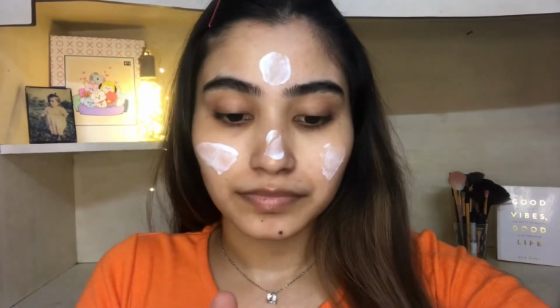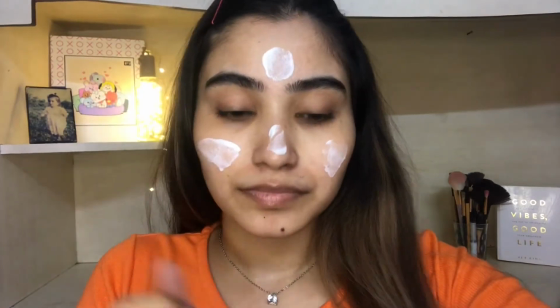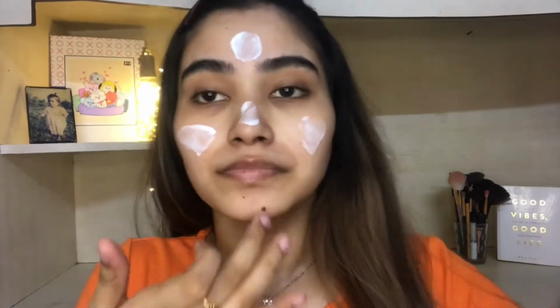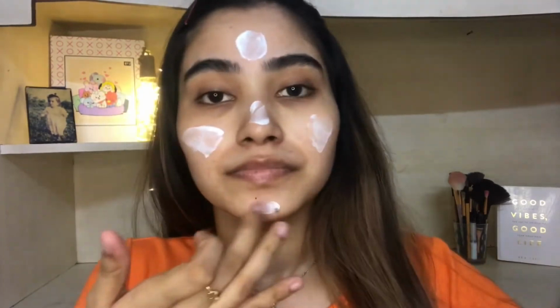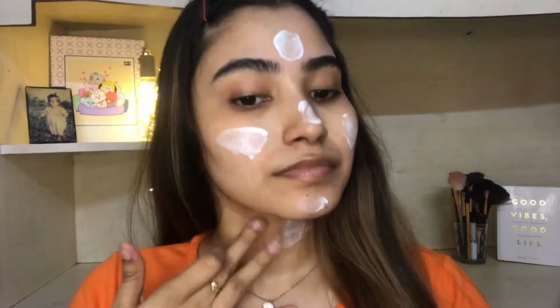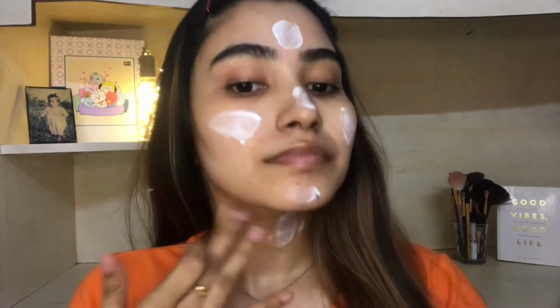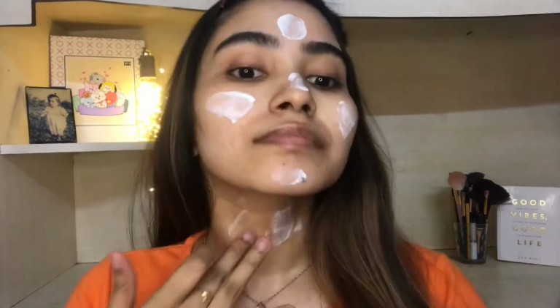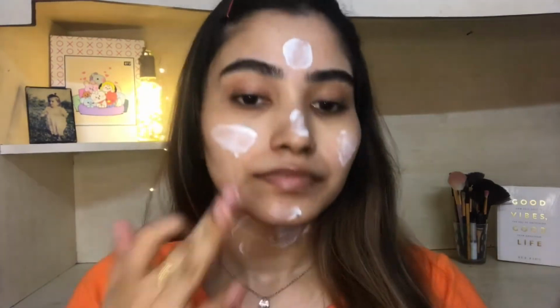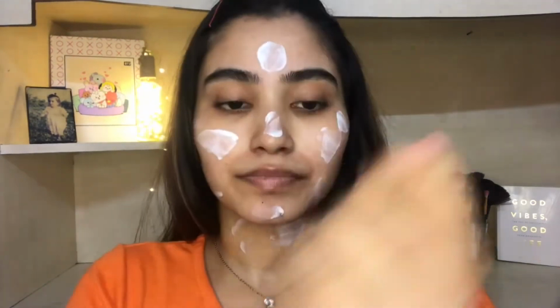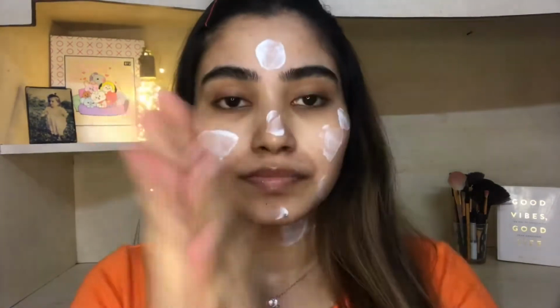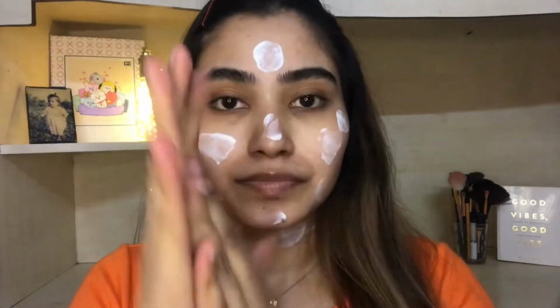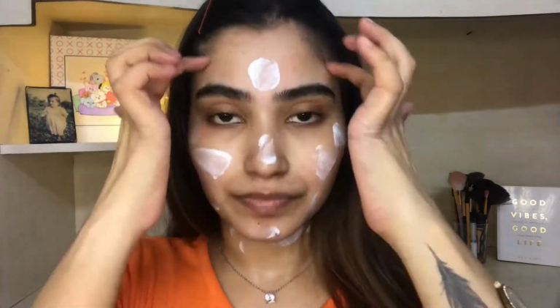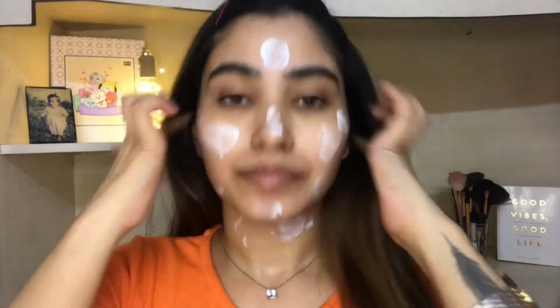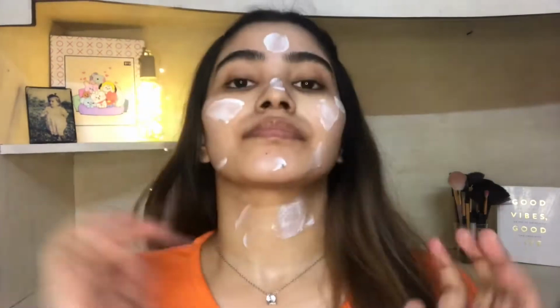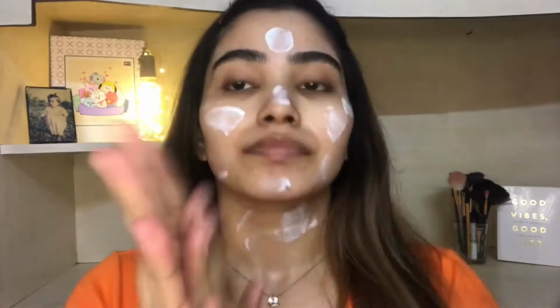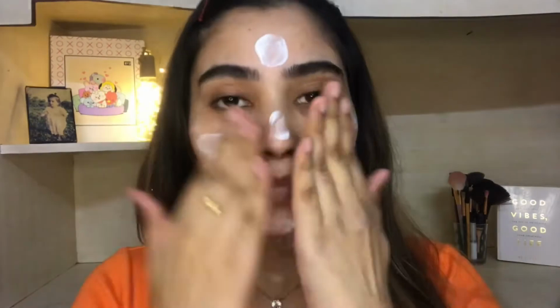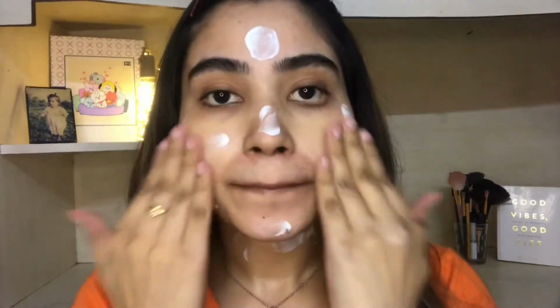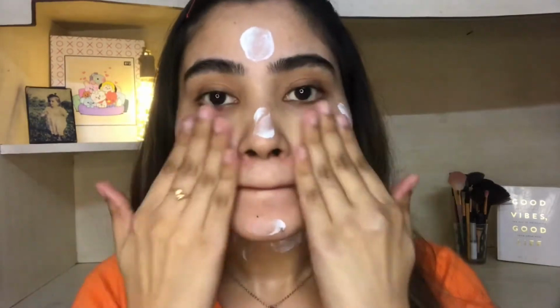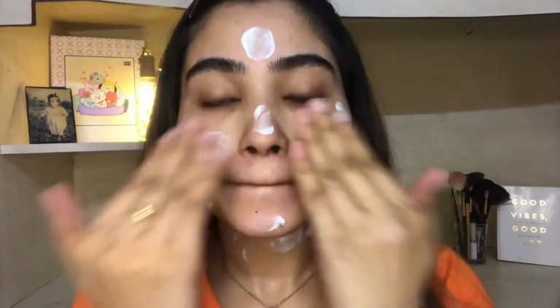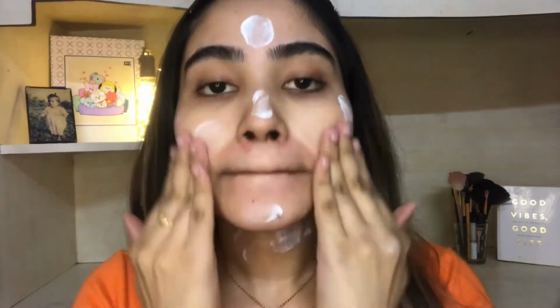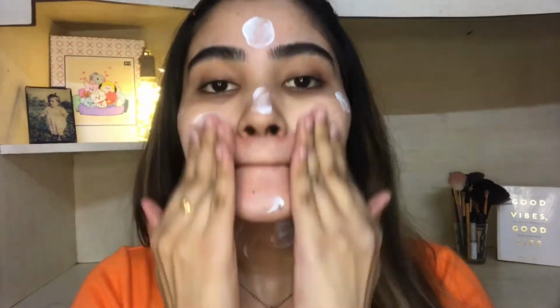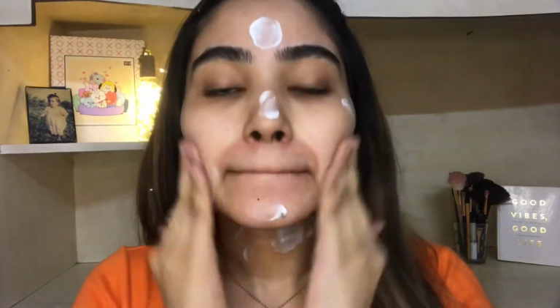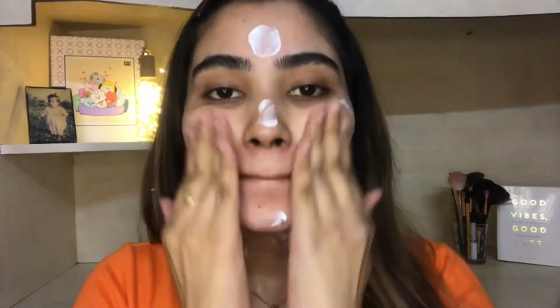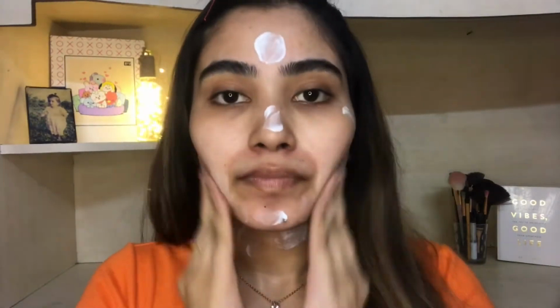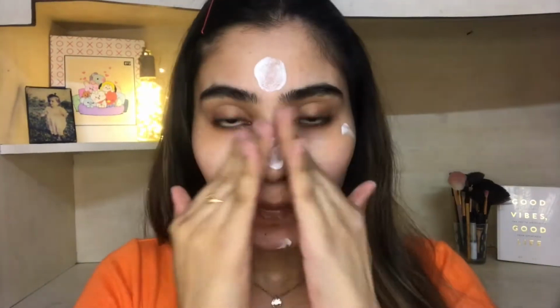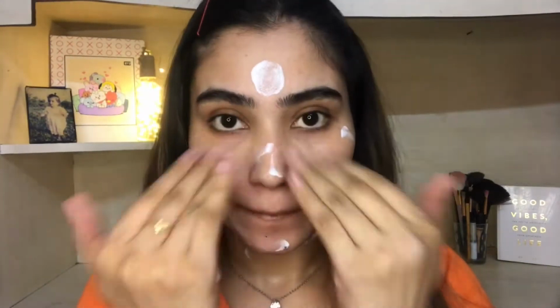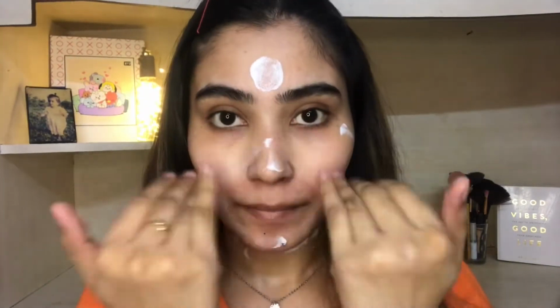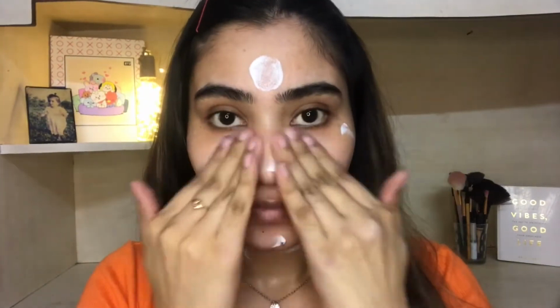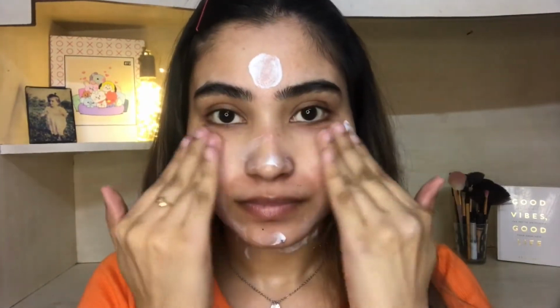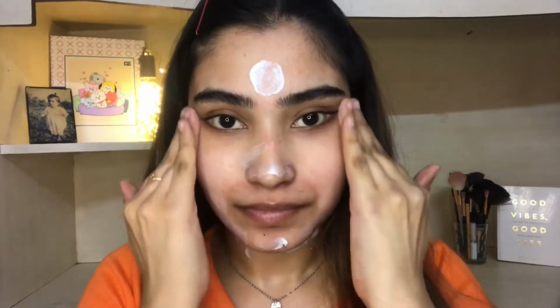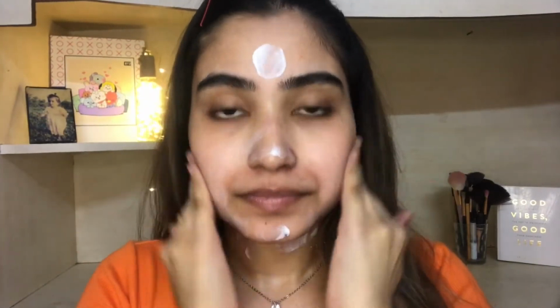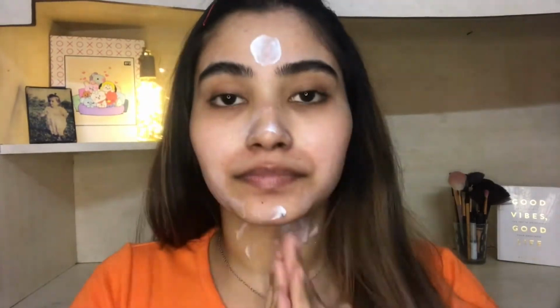For moisturizer I am going to use Neutrogena oil-free moisturizer with SPF 15, and I am going to use a good amount so that my skin gets good moisture and it won't look cakey.